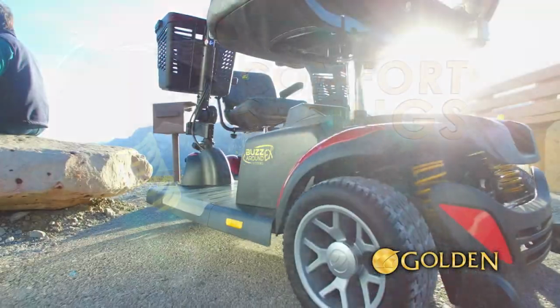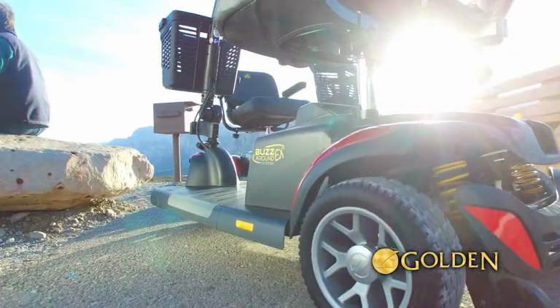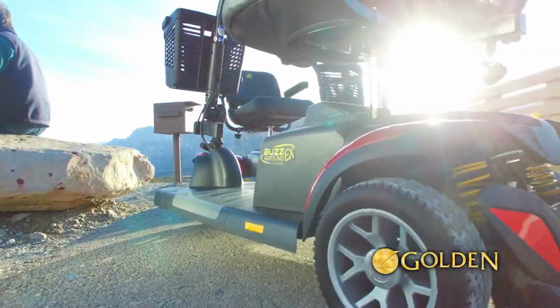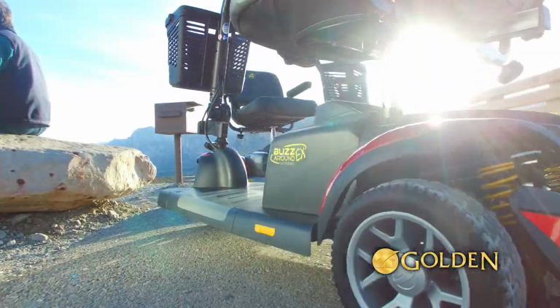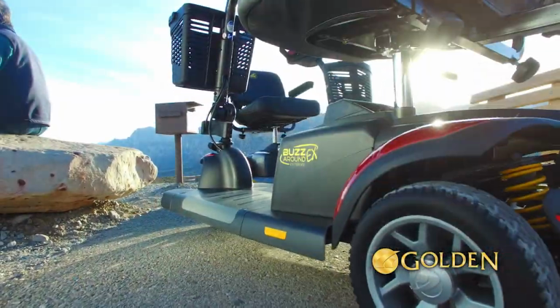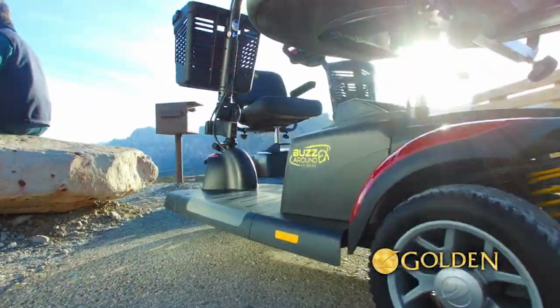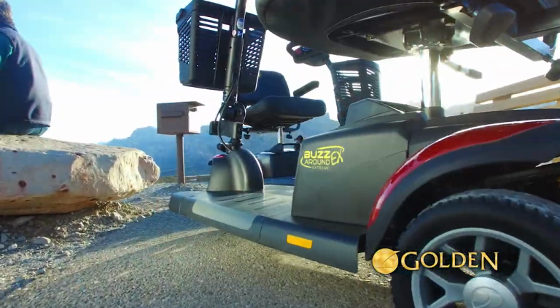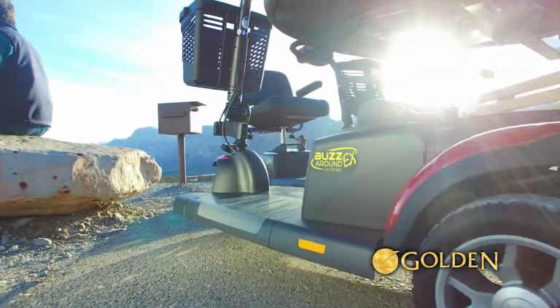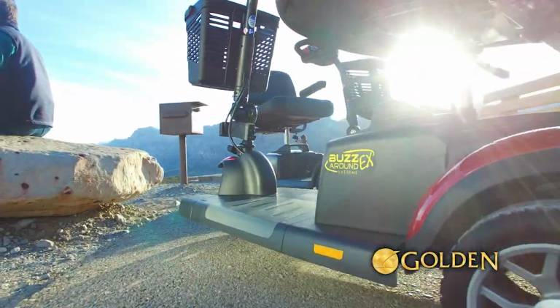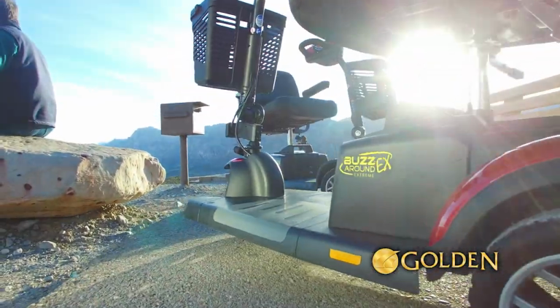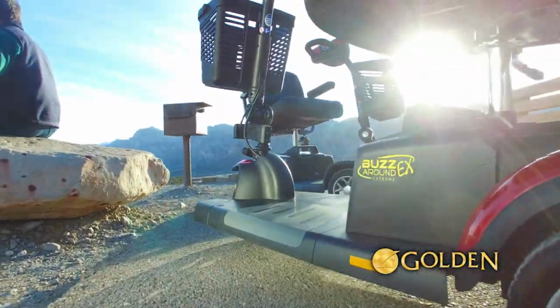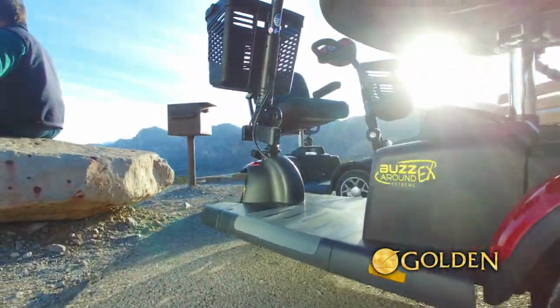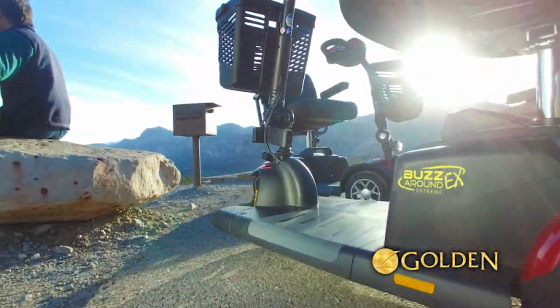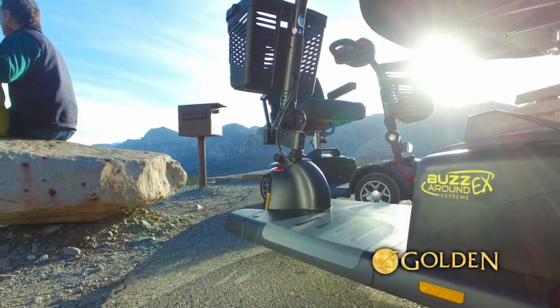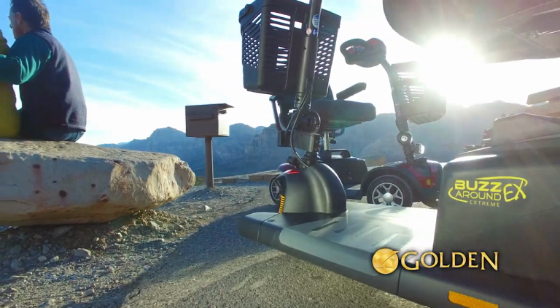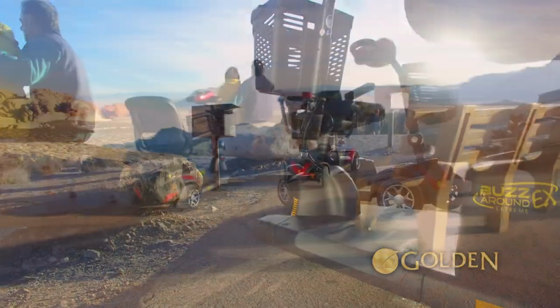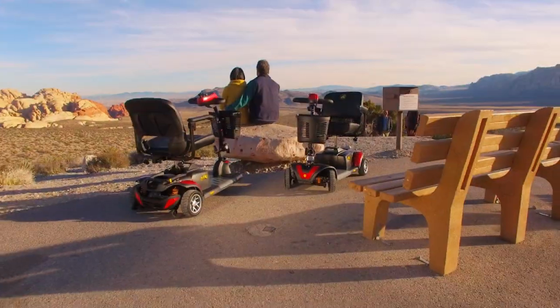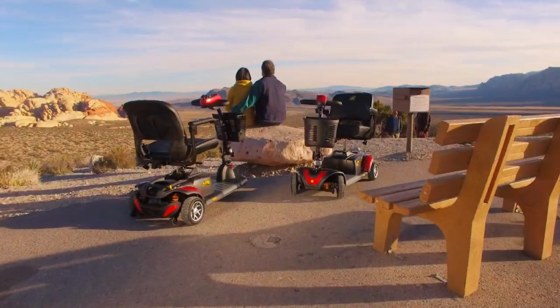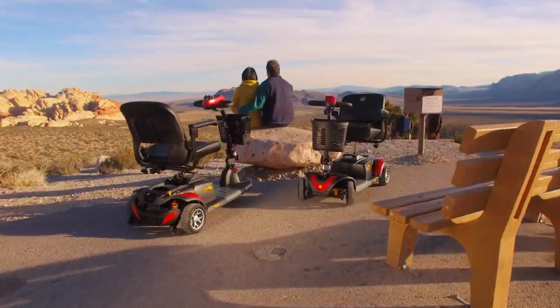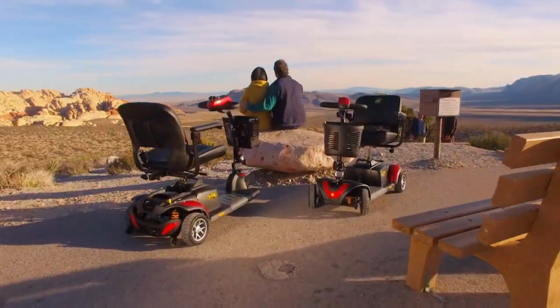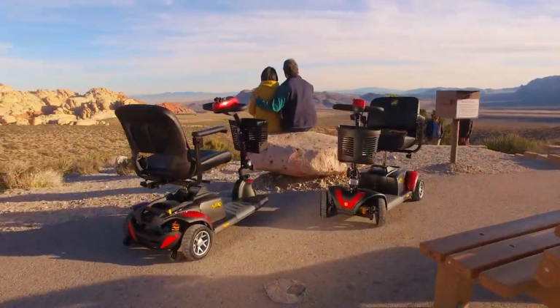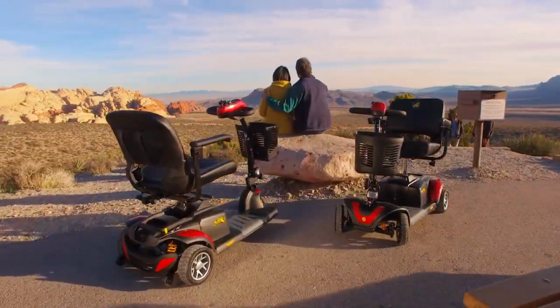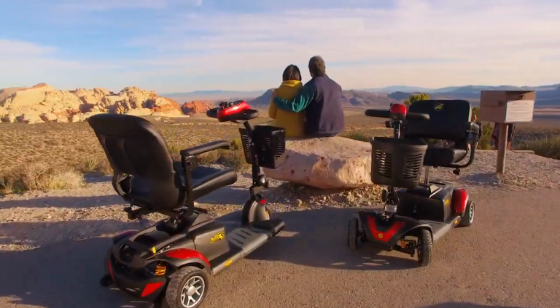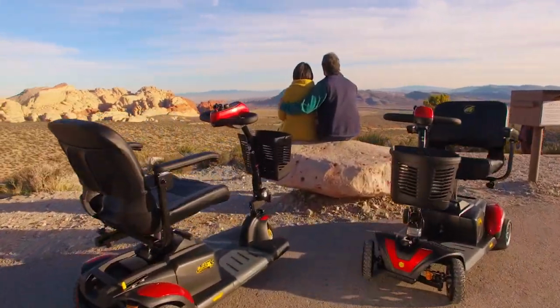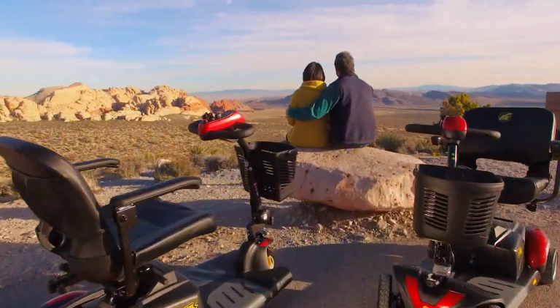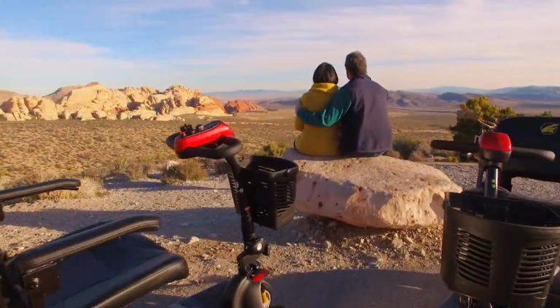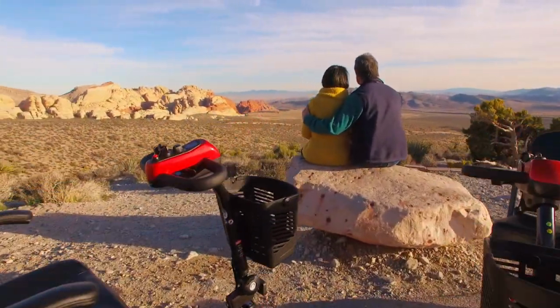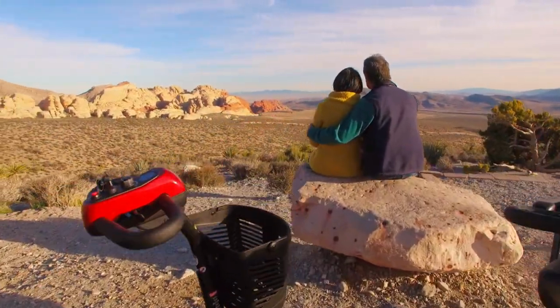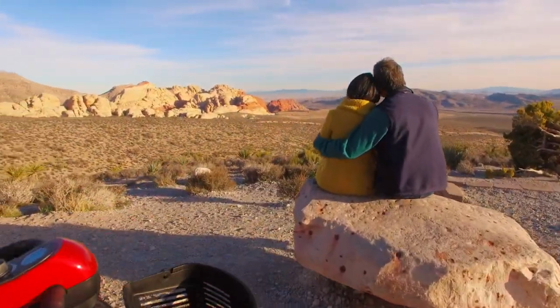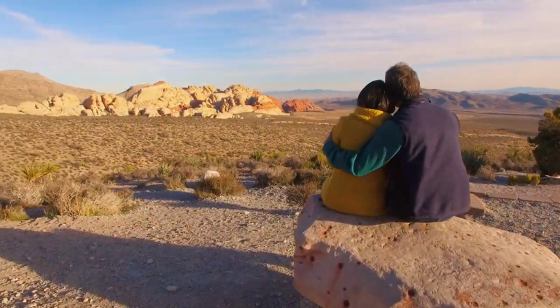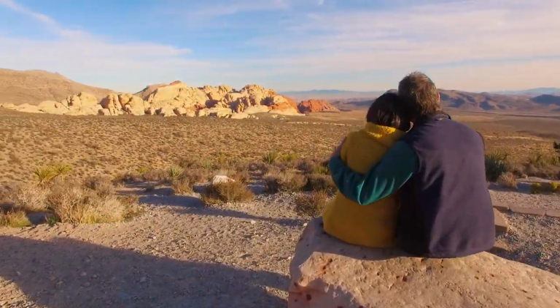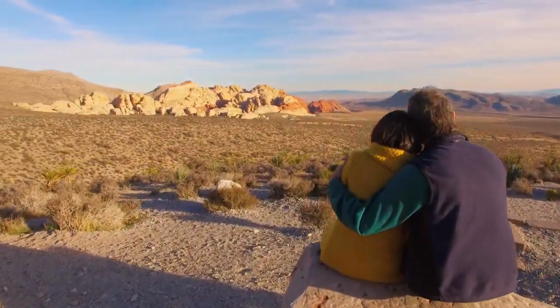The BuzzAround EX comes standard with the biggest batteries in its class for all-day range. Let nothing slow you down, except maybe the view.